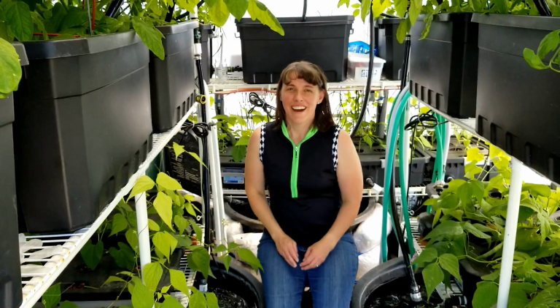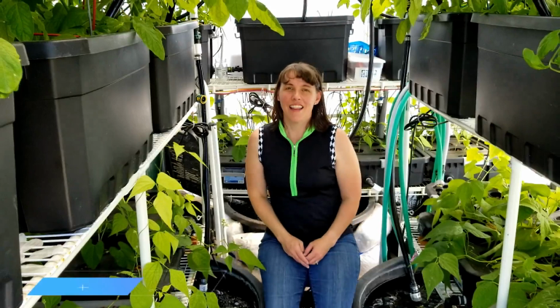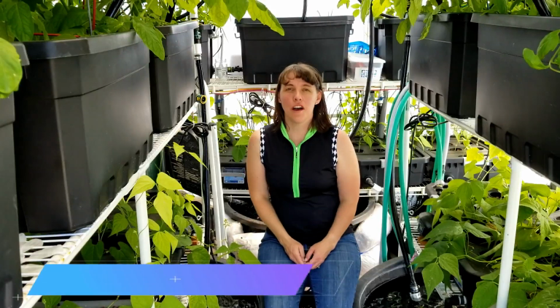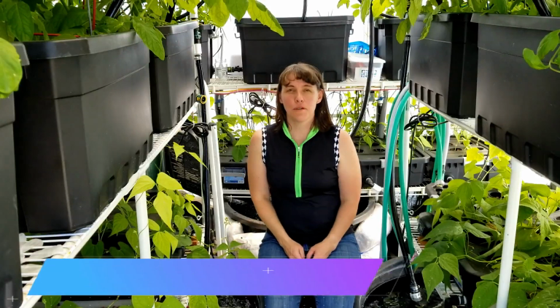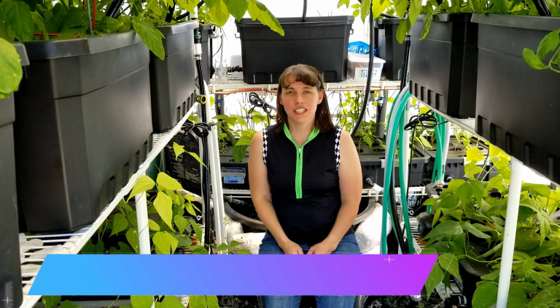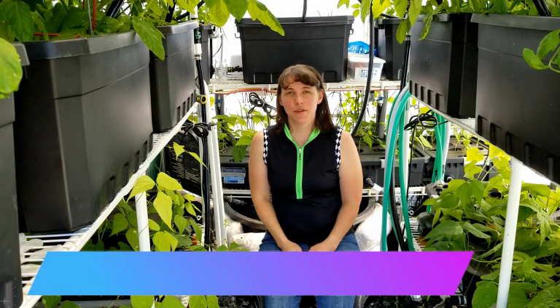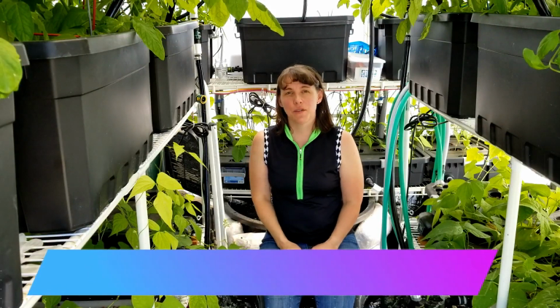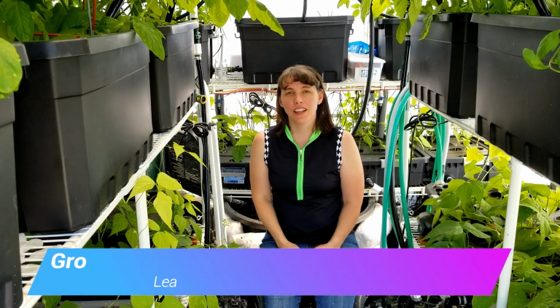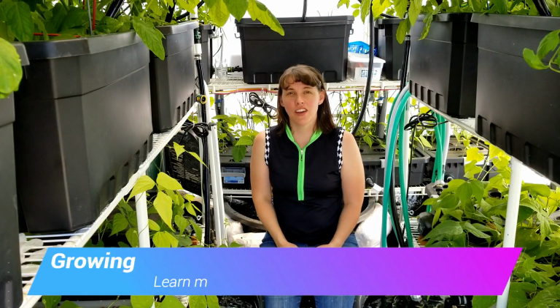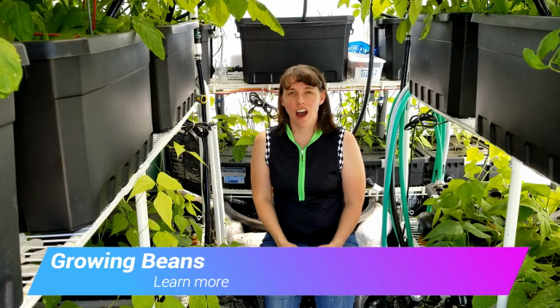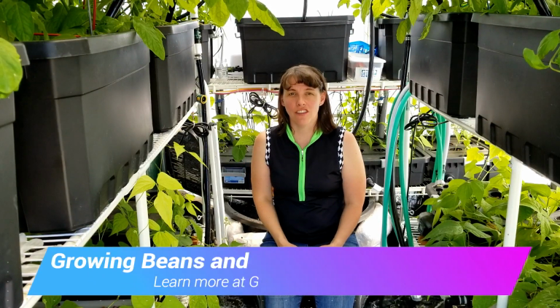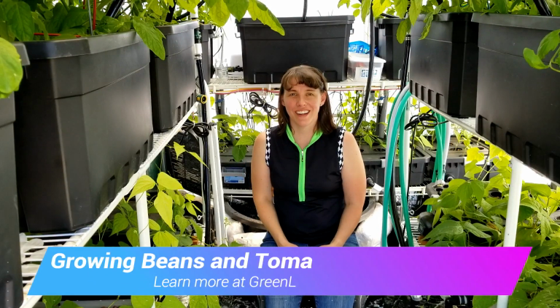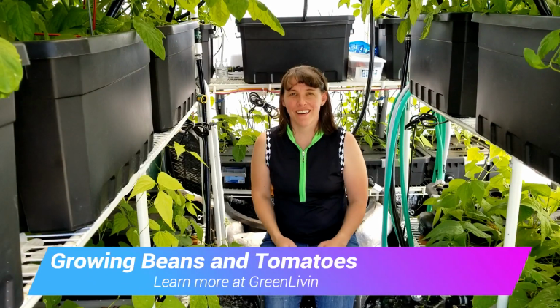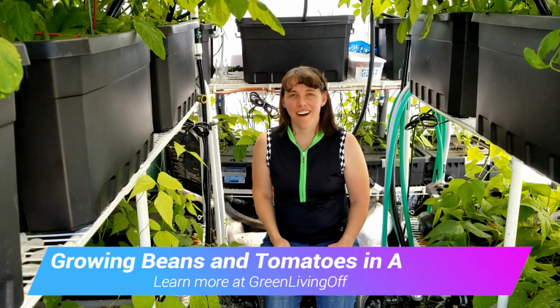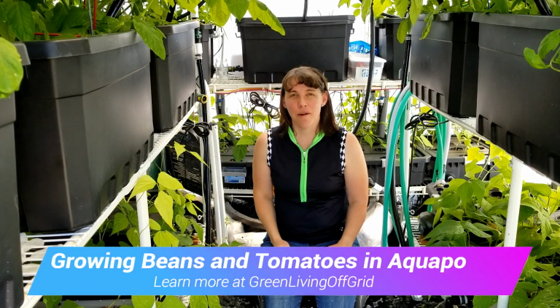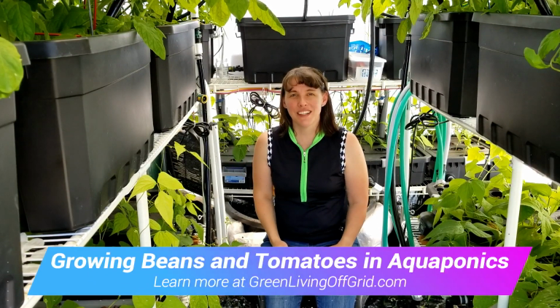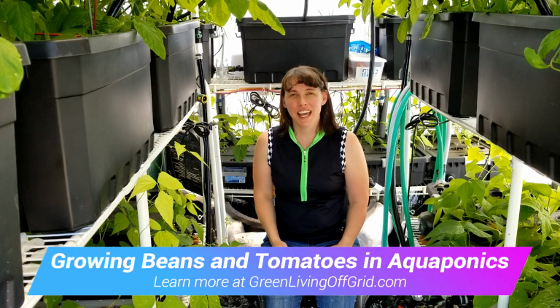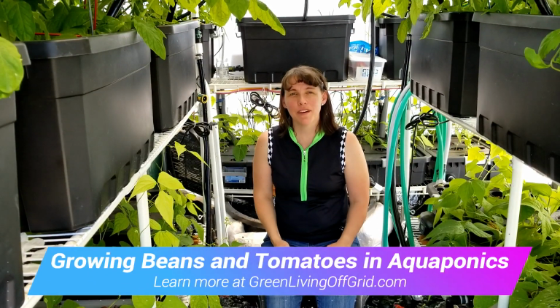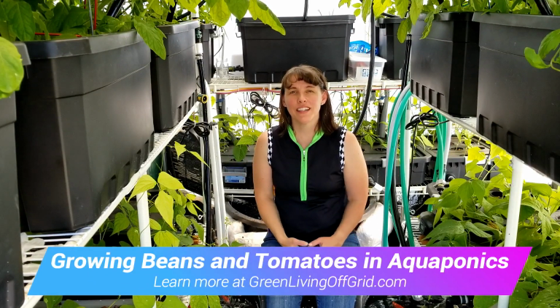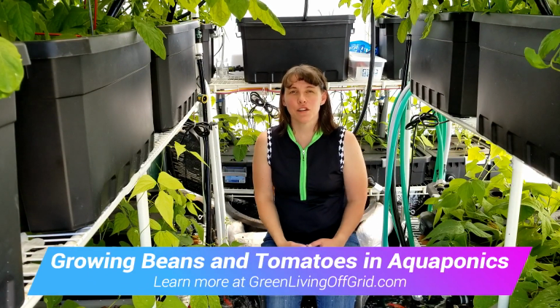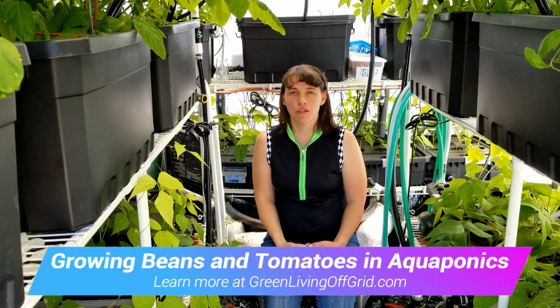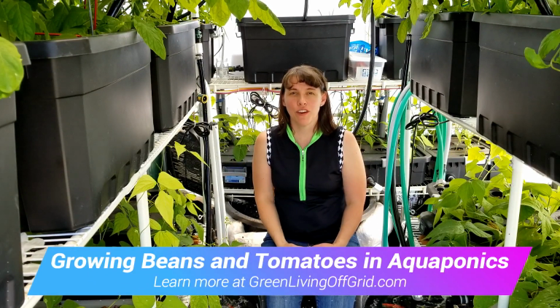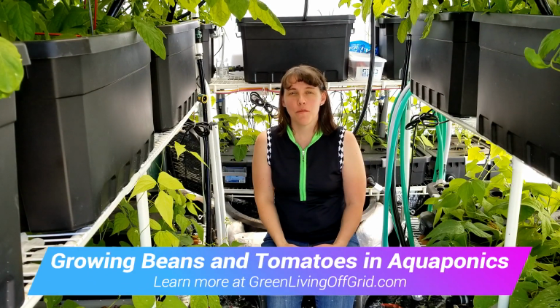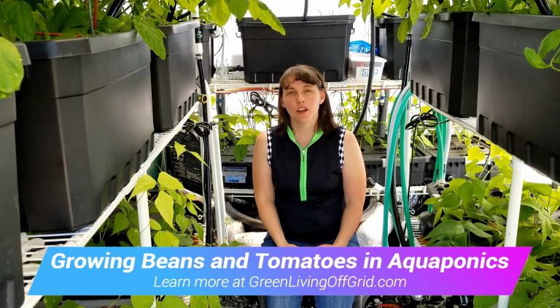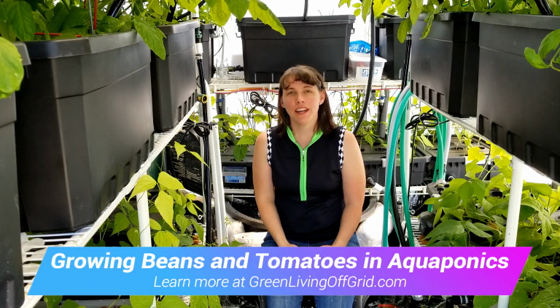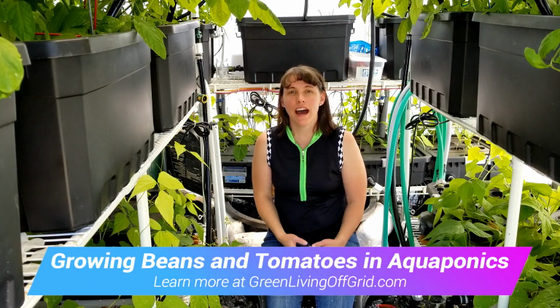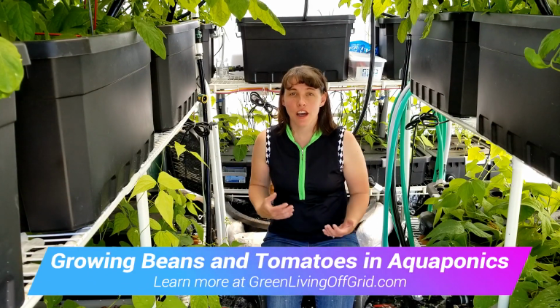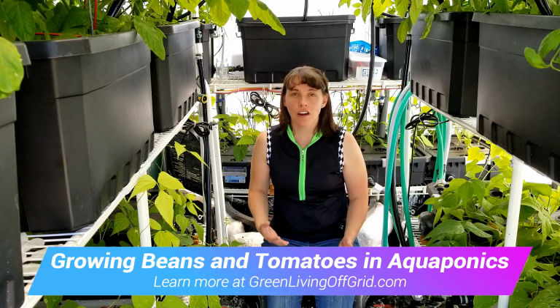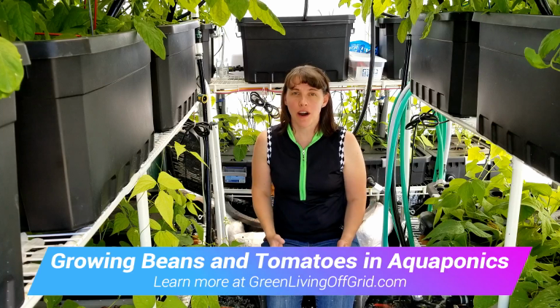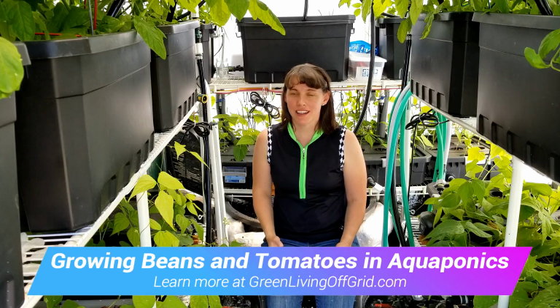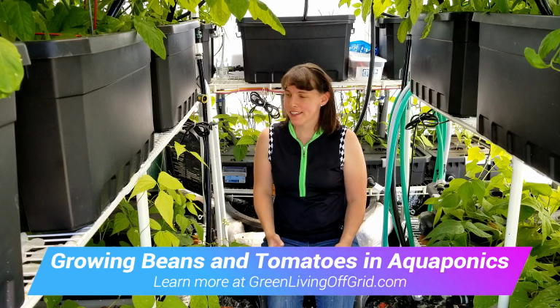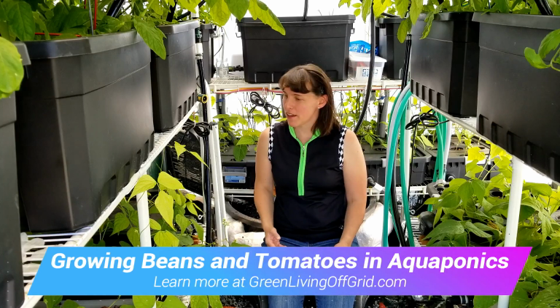Hello, I'm Chrissy with GreenLivingOffGrid.com and today we're going to do a review of my greenhouse aquaponics system.